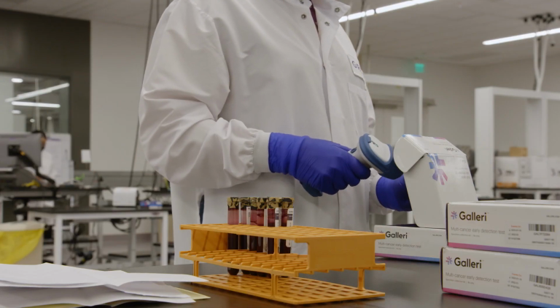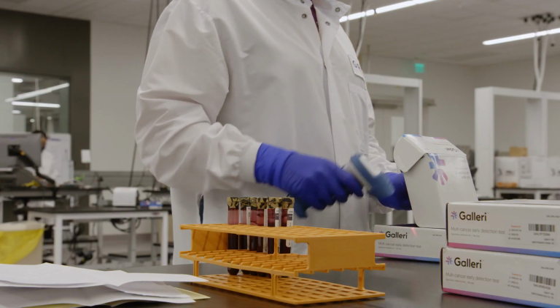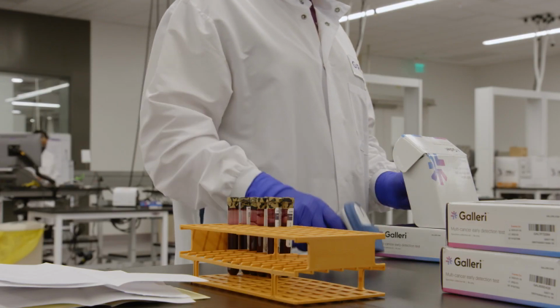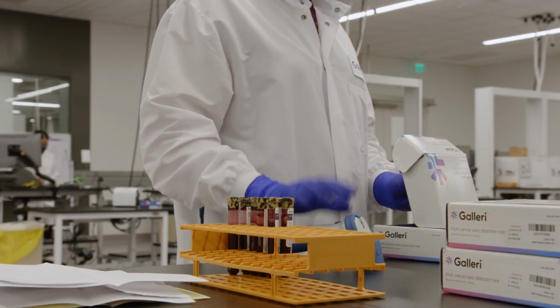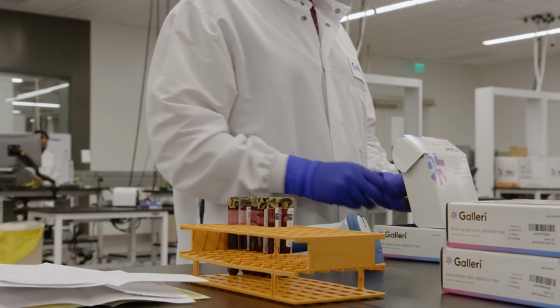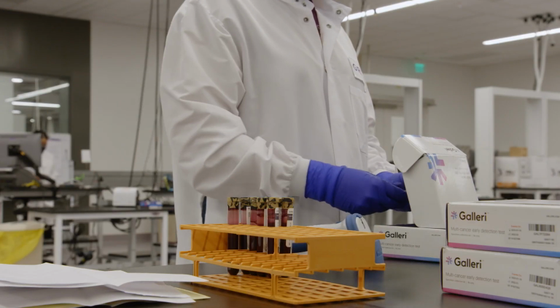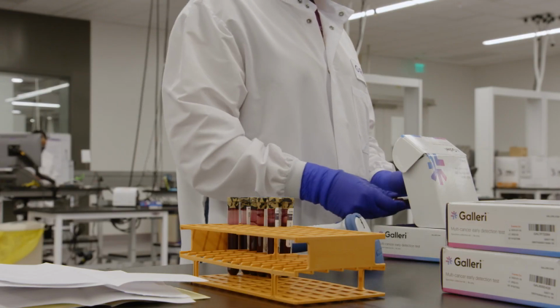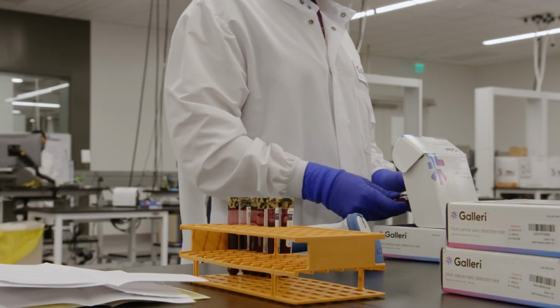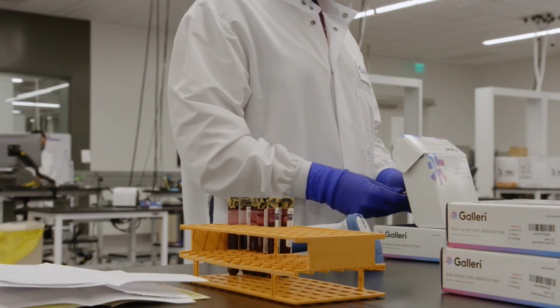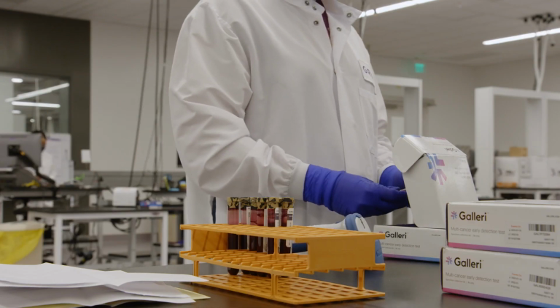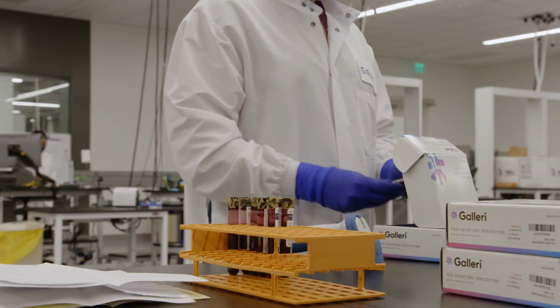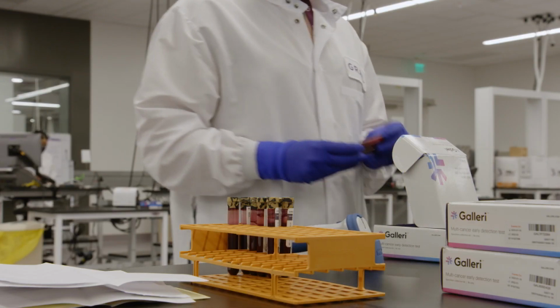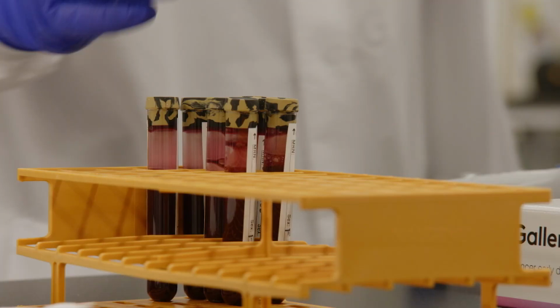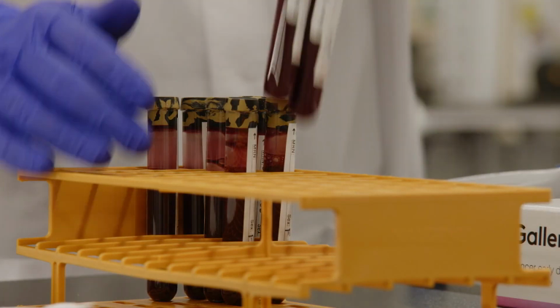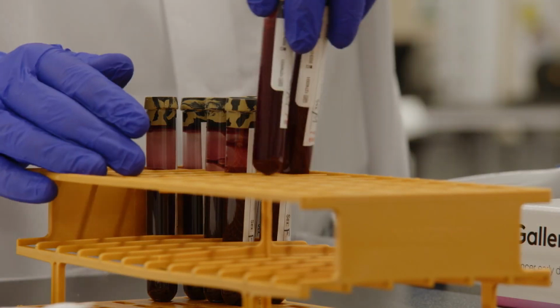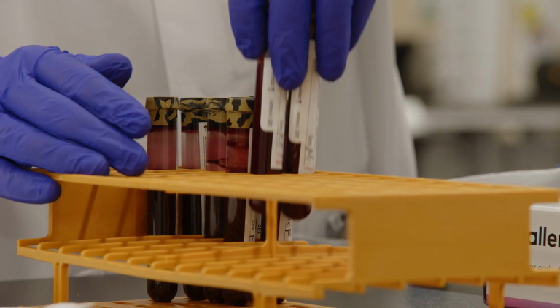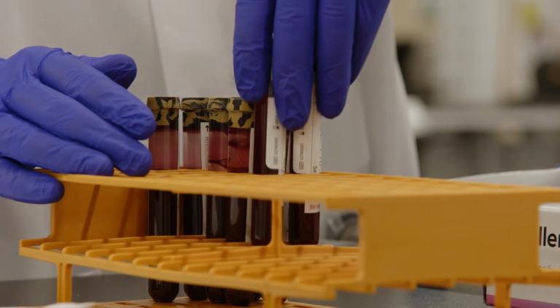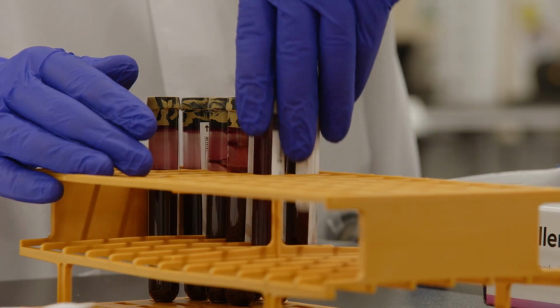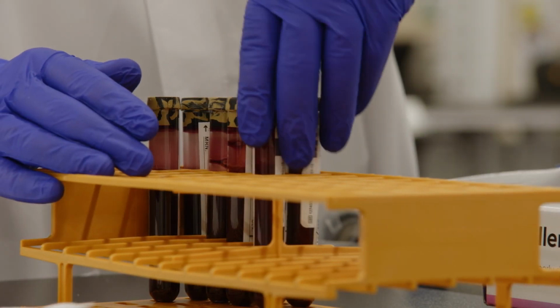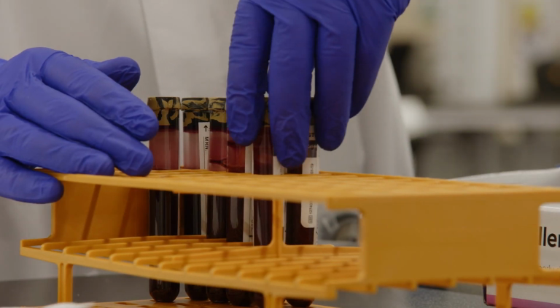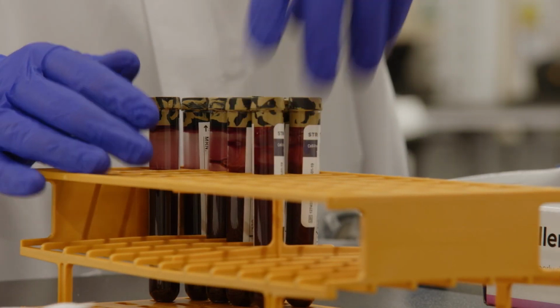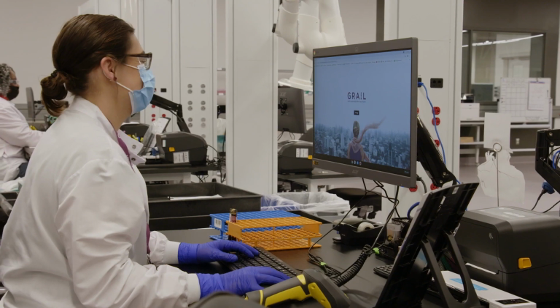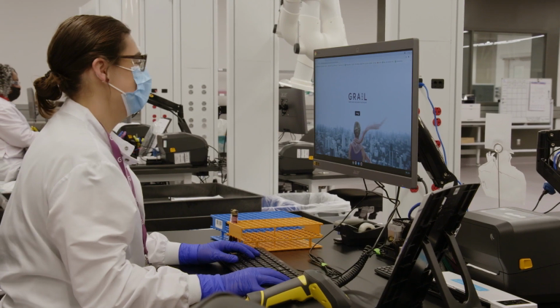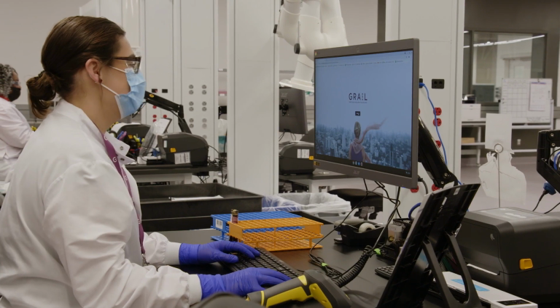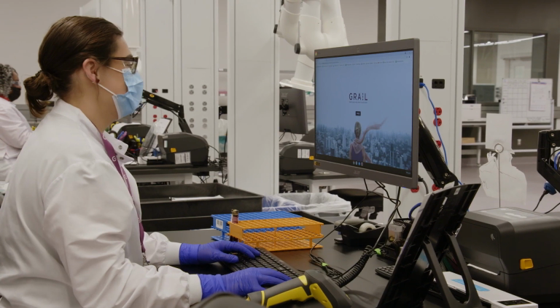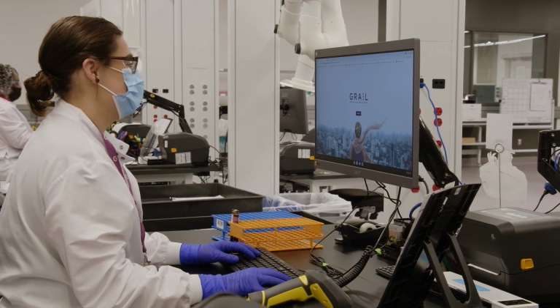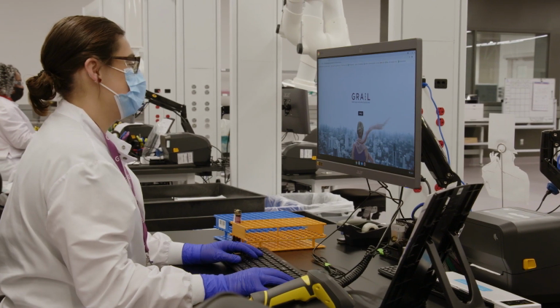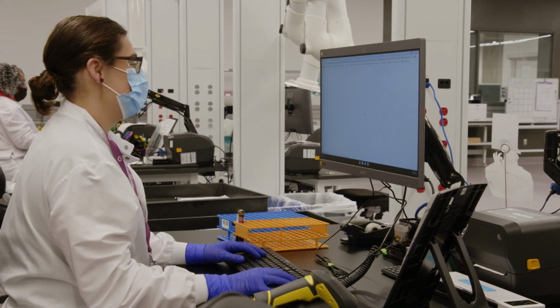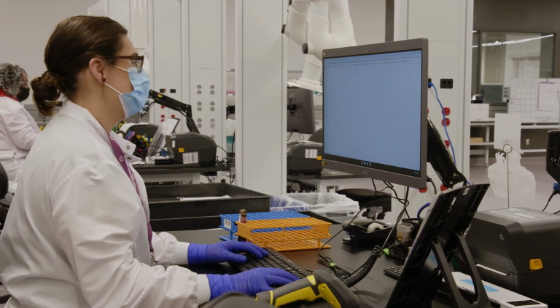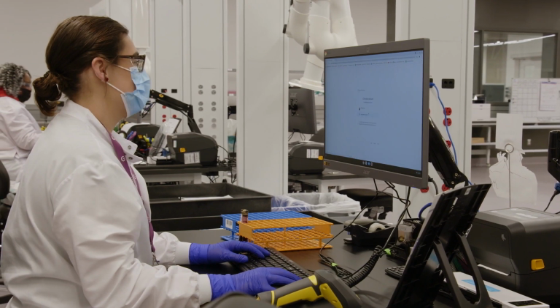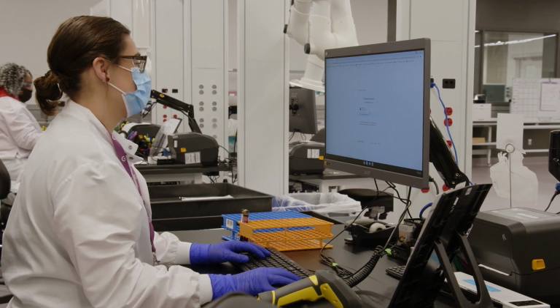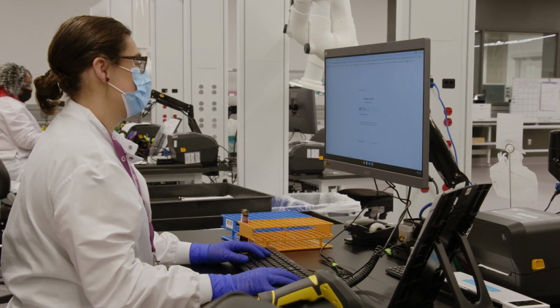After the samples are received and inspected, the patient information is uploaded into Grail's secure laboratory information system.